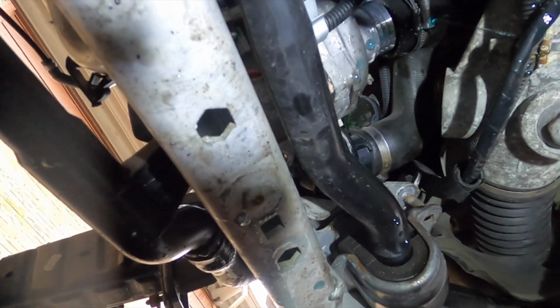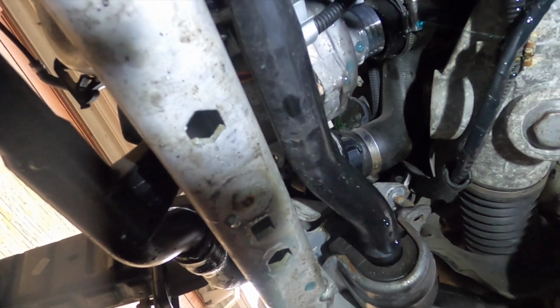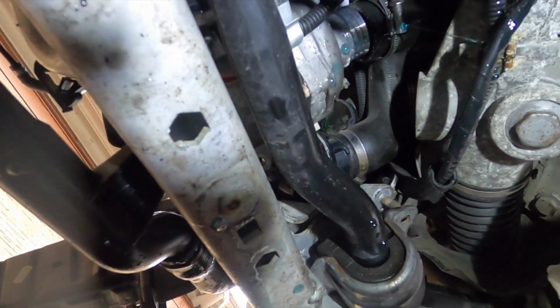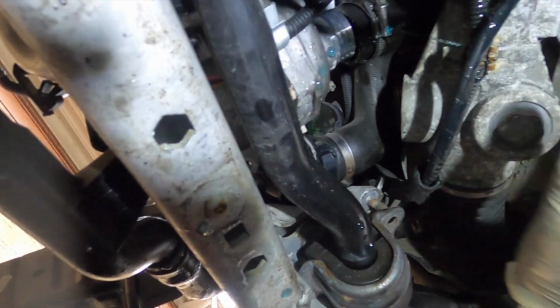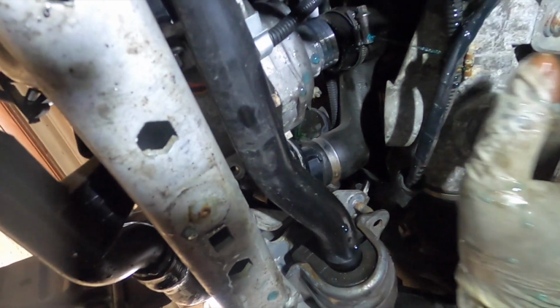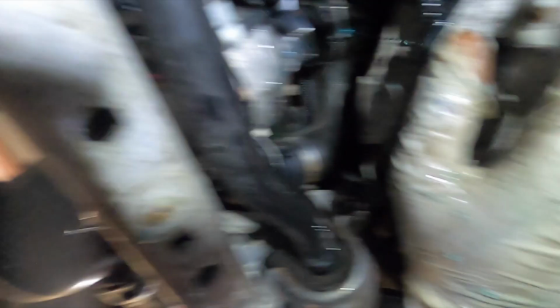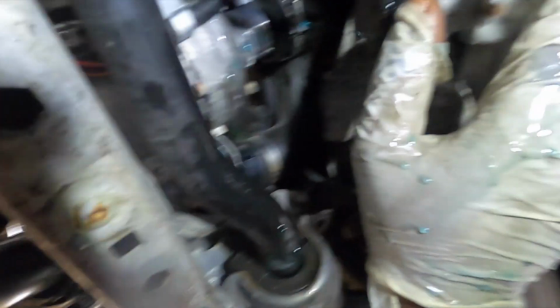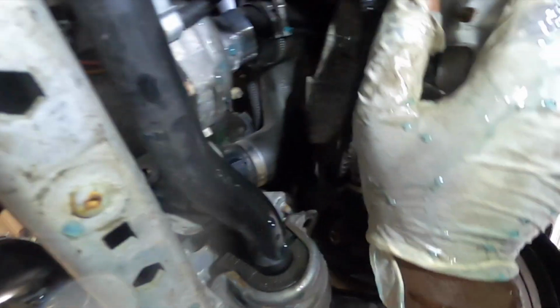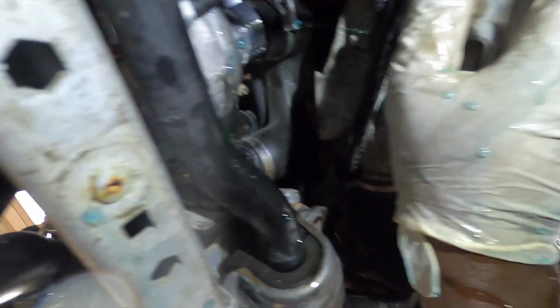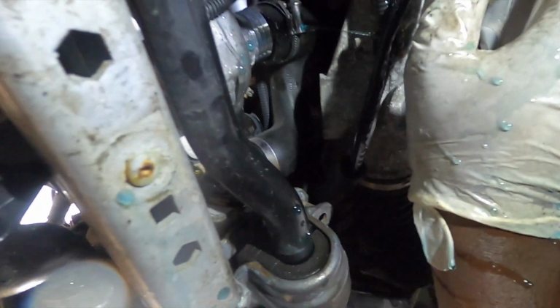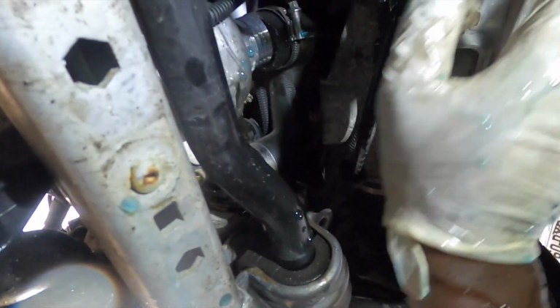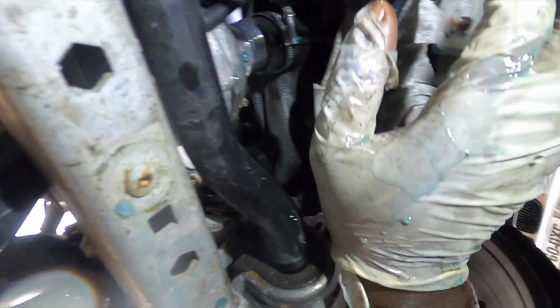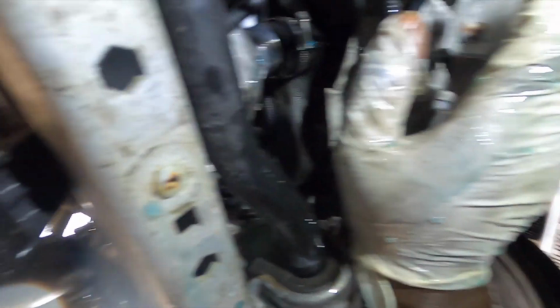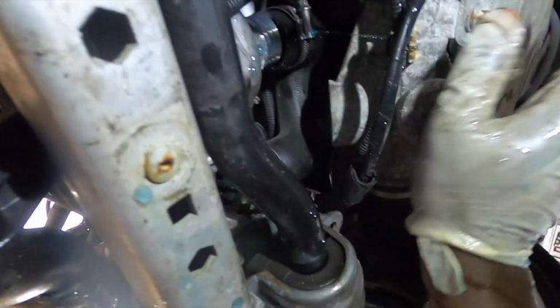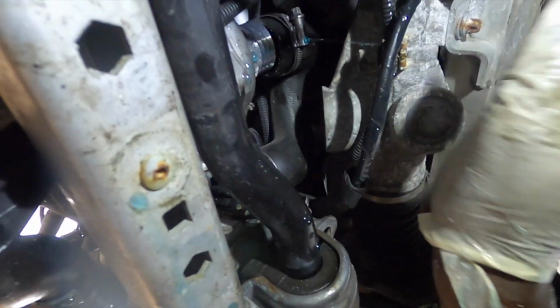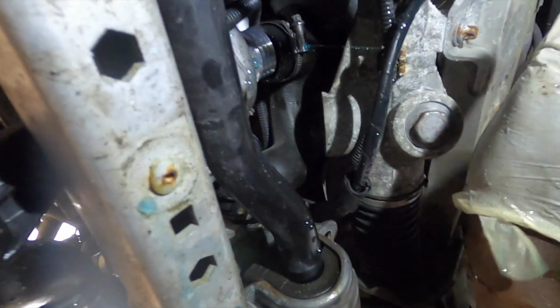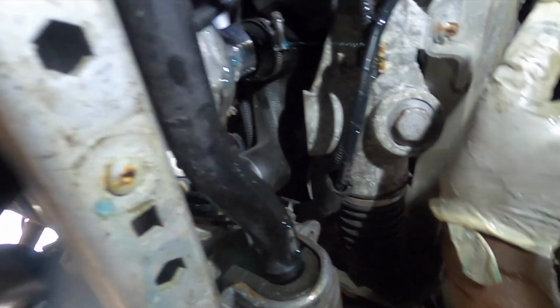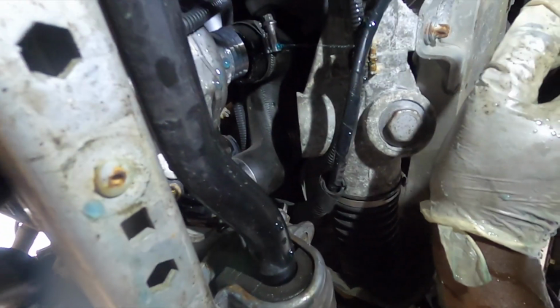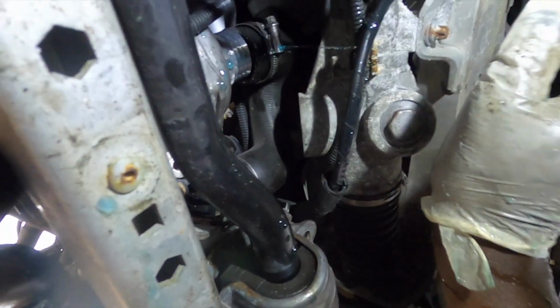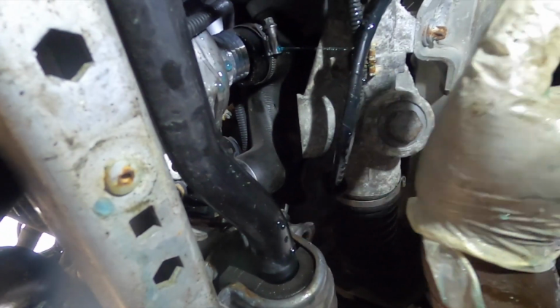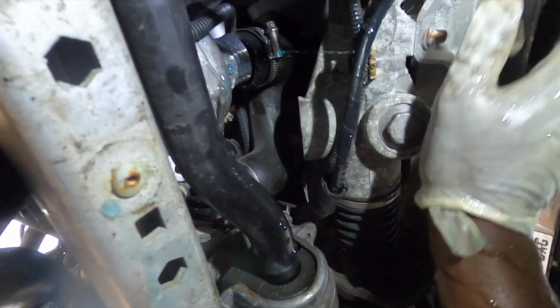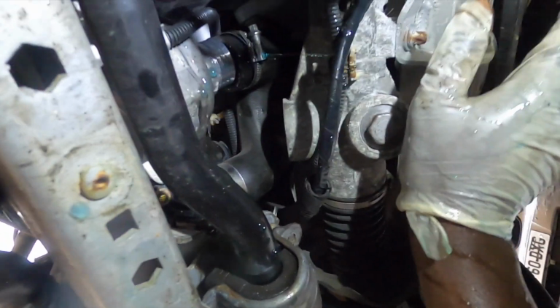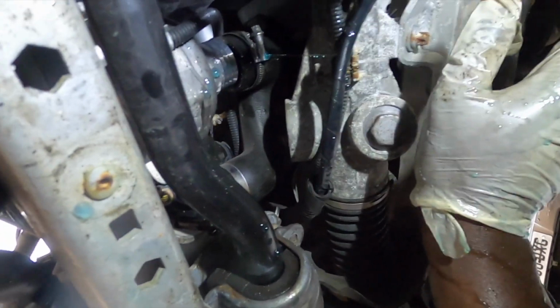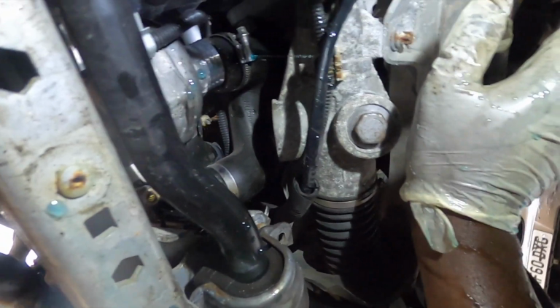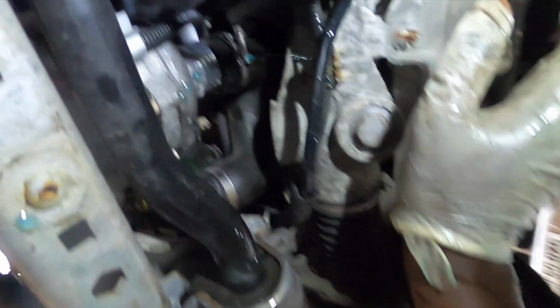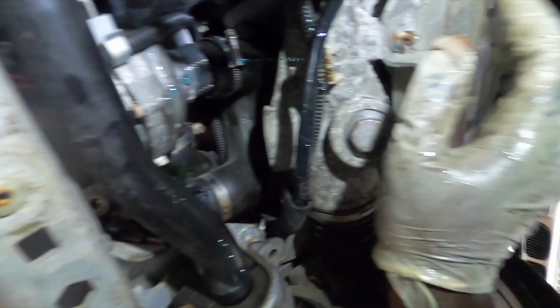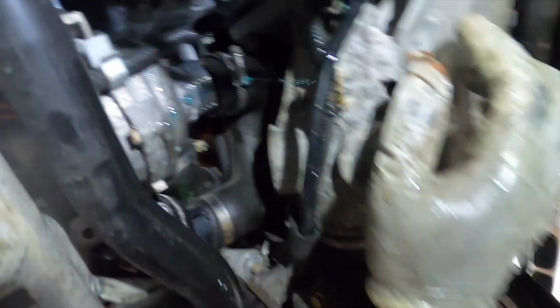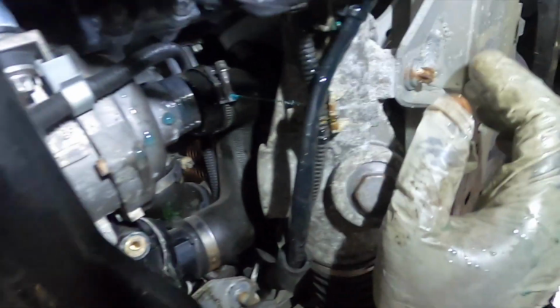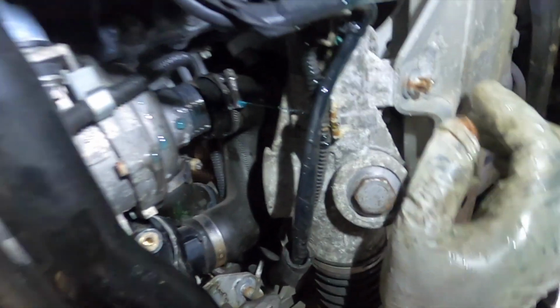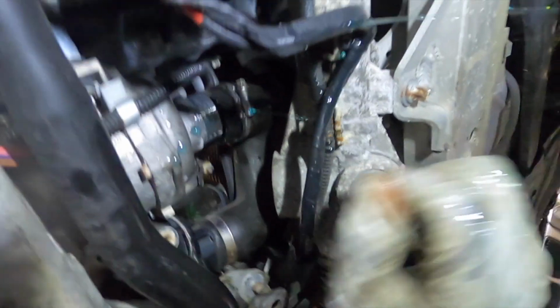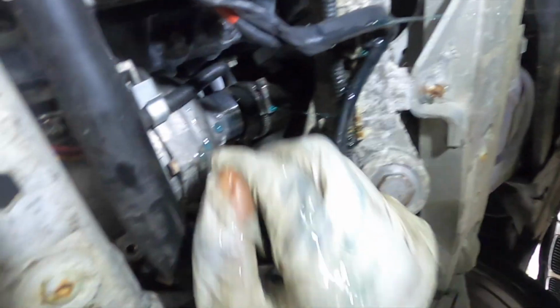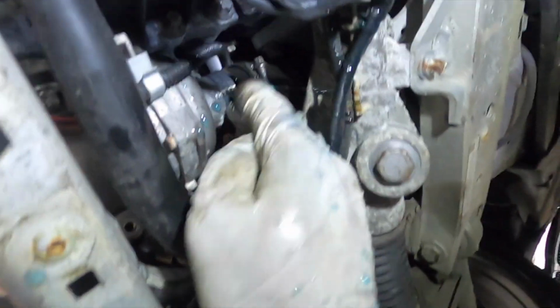That's a mouthful of coolant, but we've got to do it guys. We haven't got a ramp - I wish I had one - but that's one step closer to getting this all done.